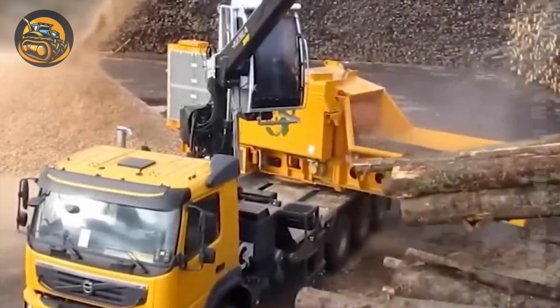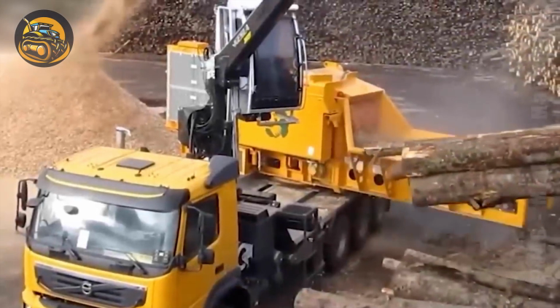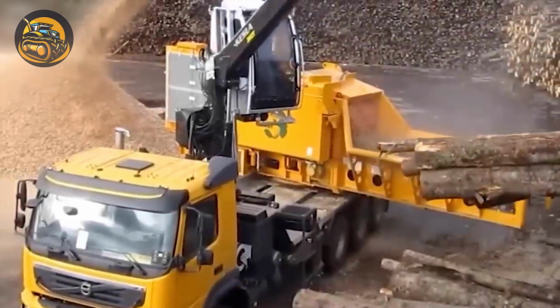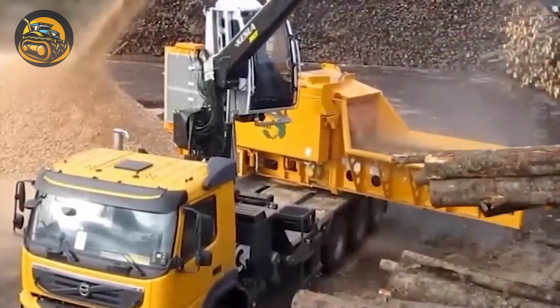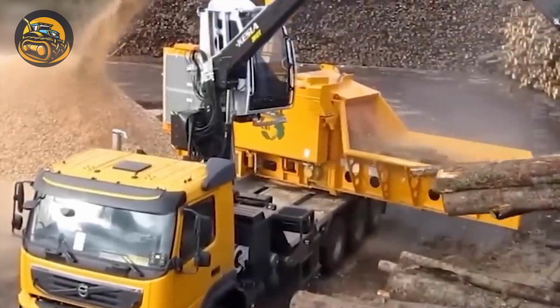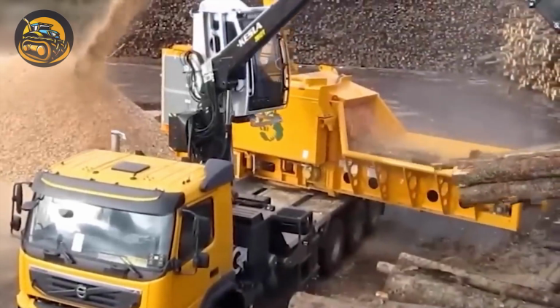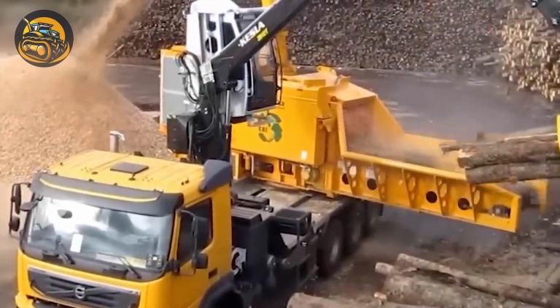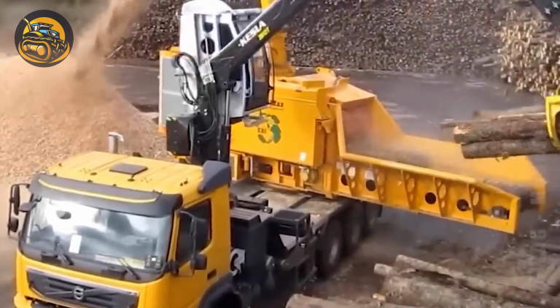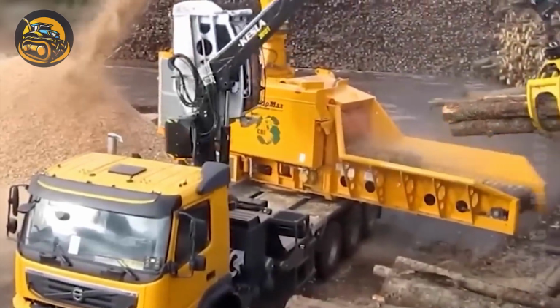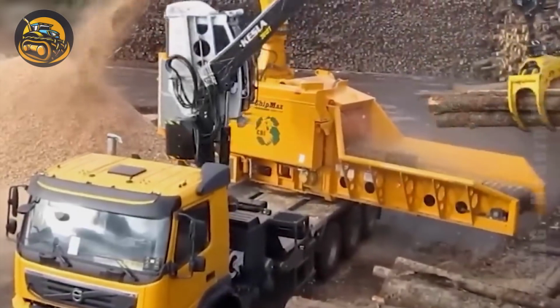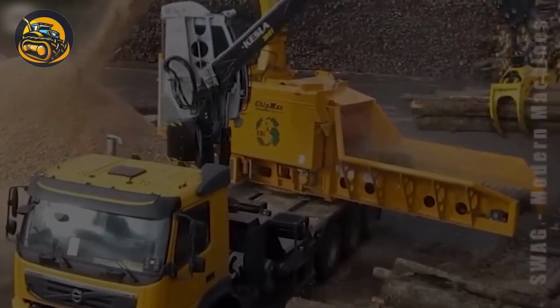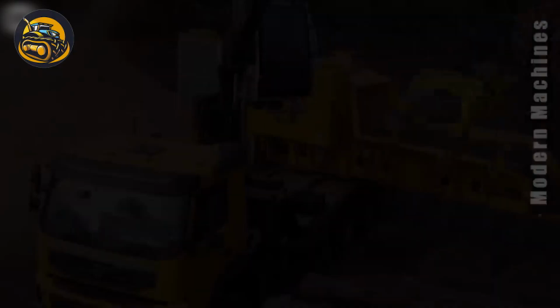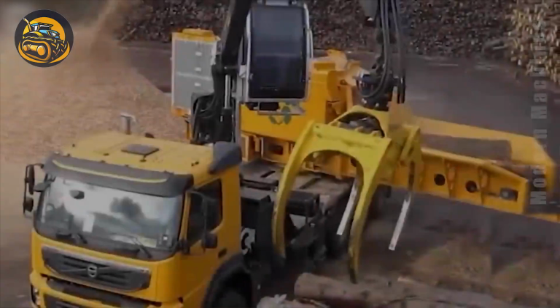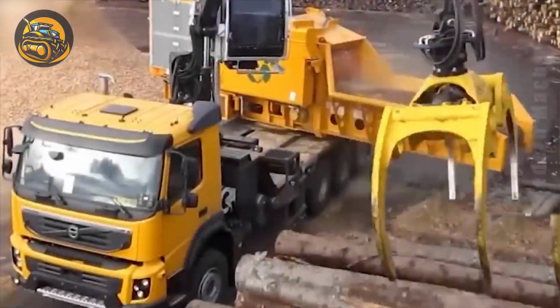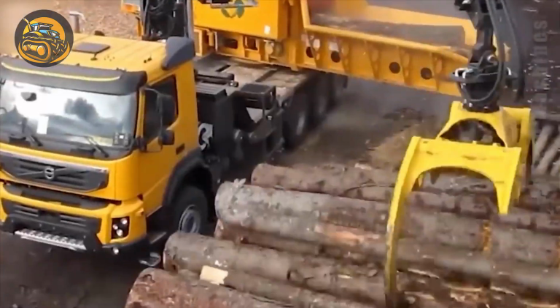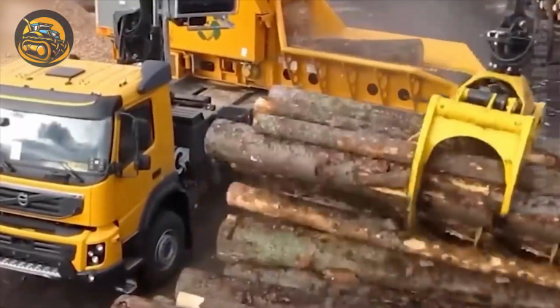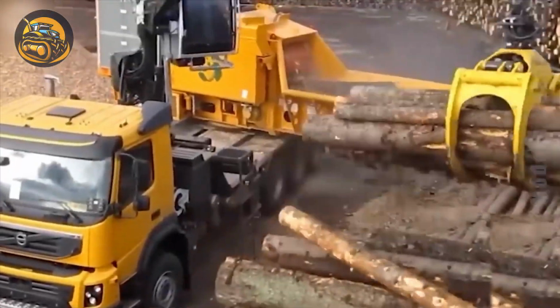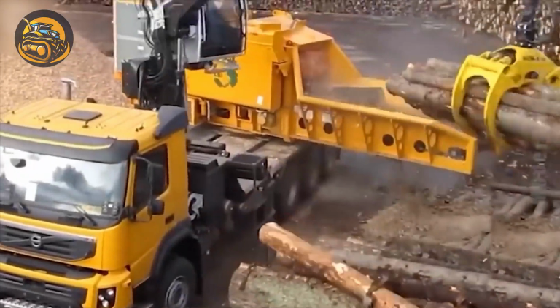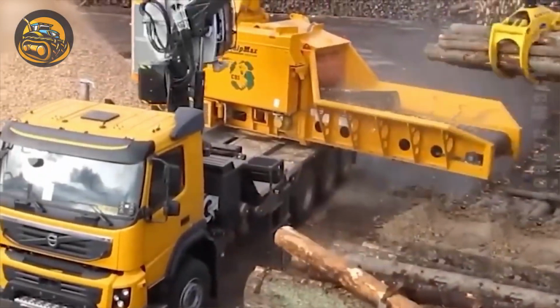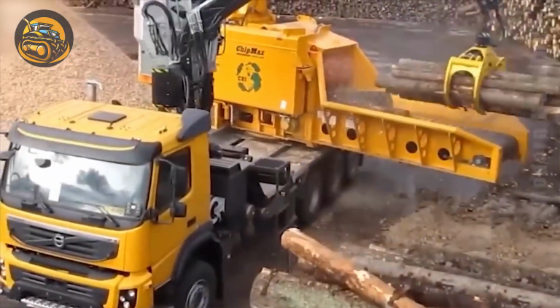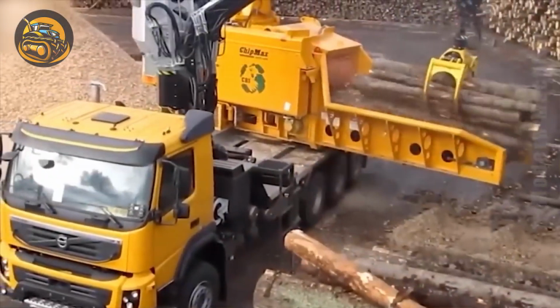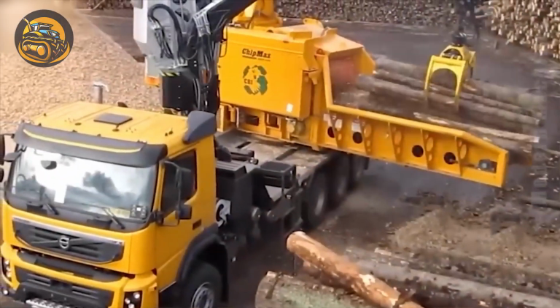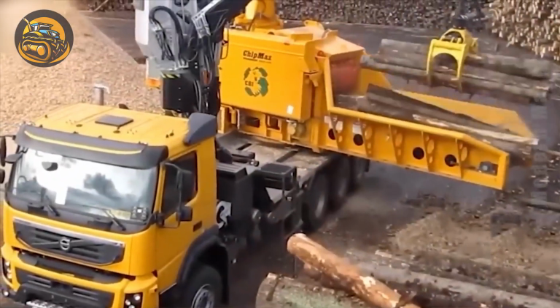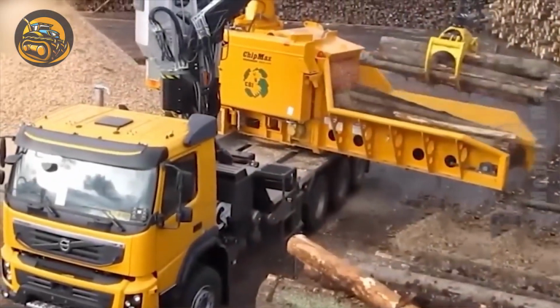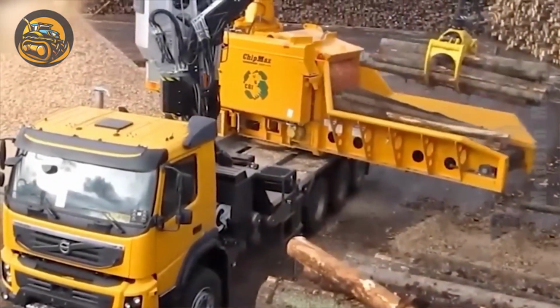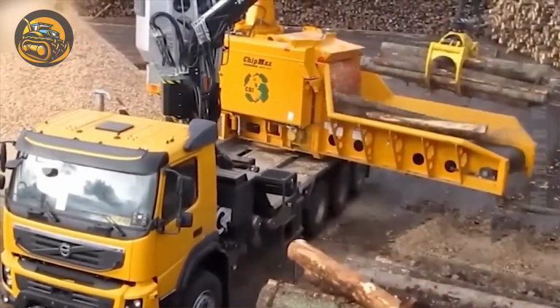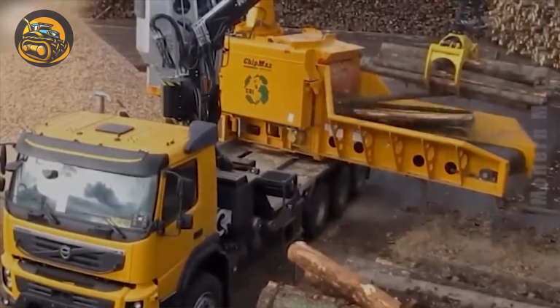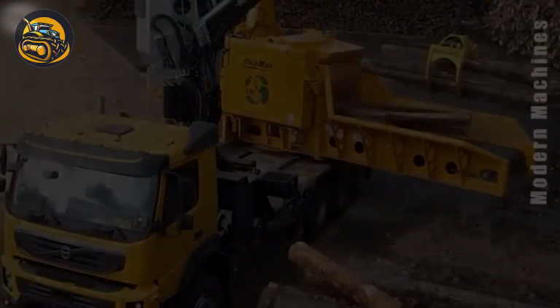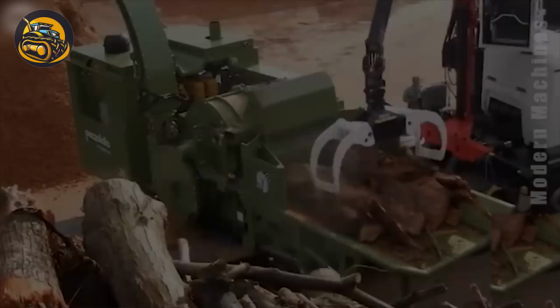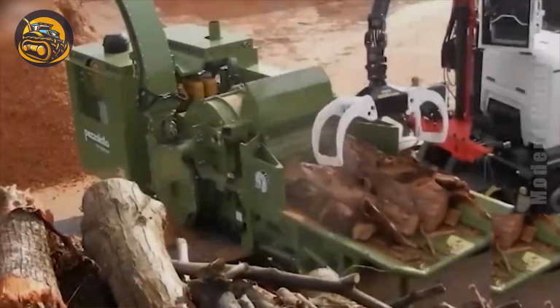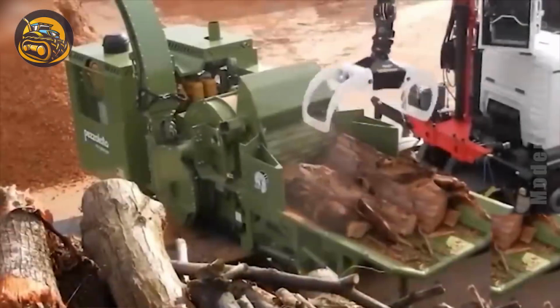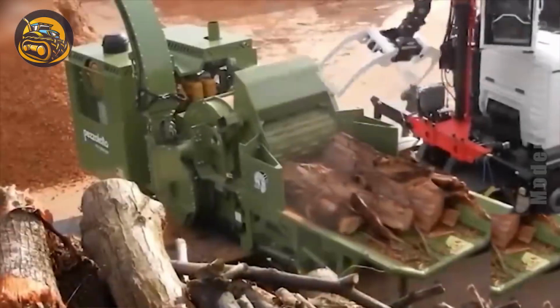Have you seen any wood chipper this big? This woodworking and tree chipper machine will truly surprise you.